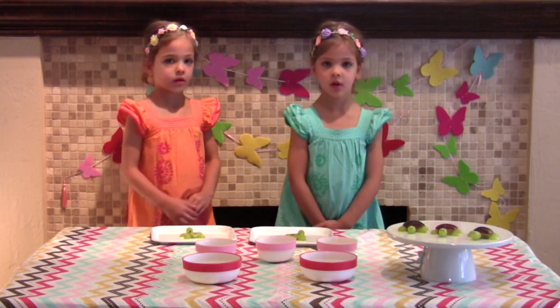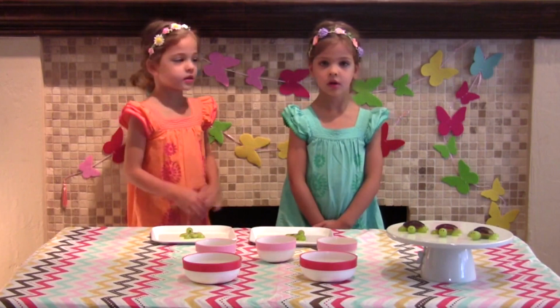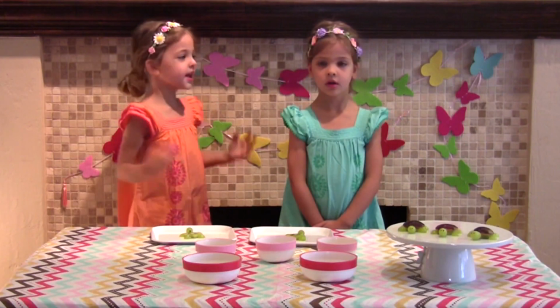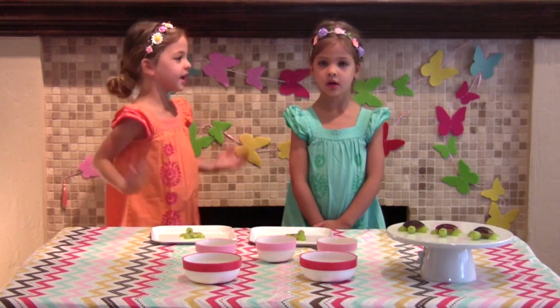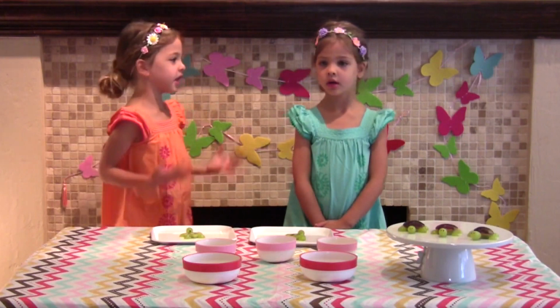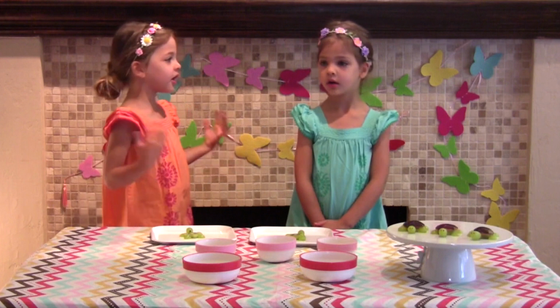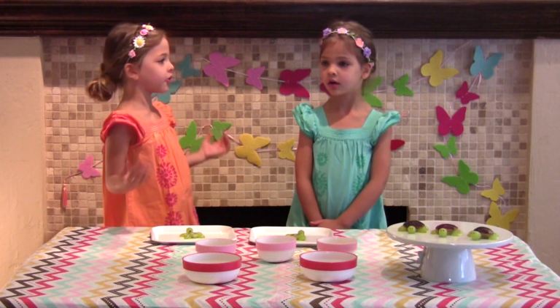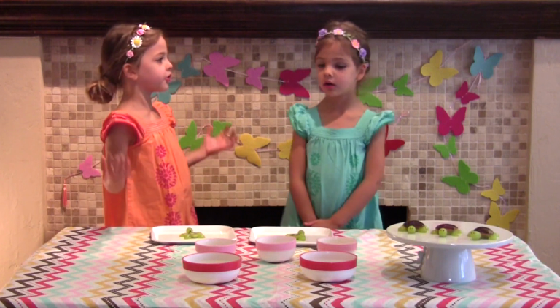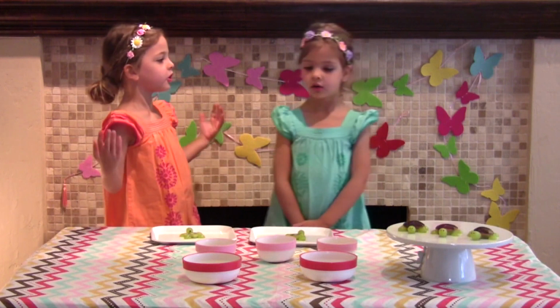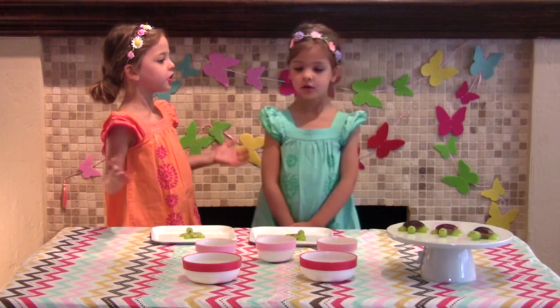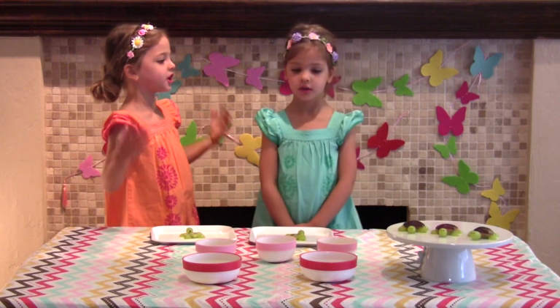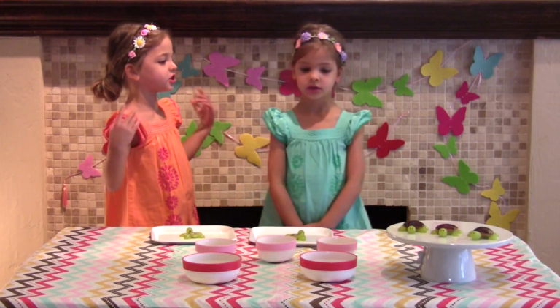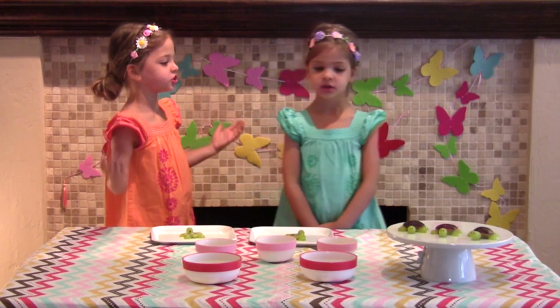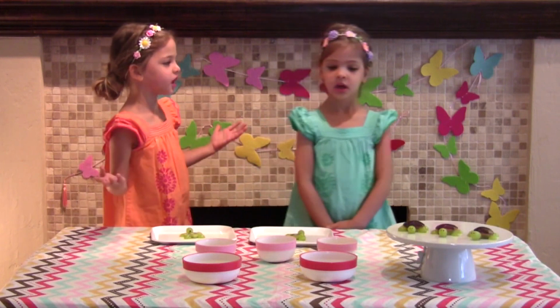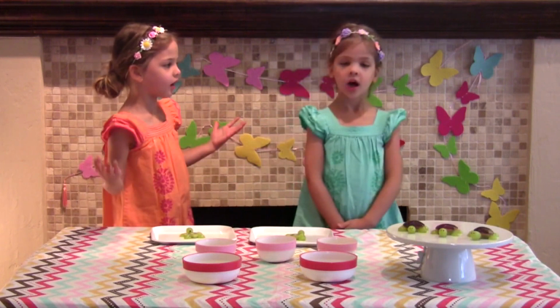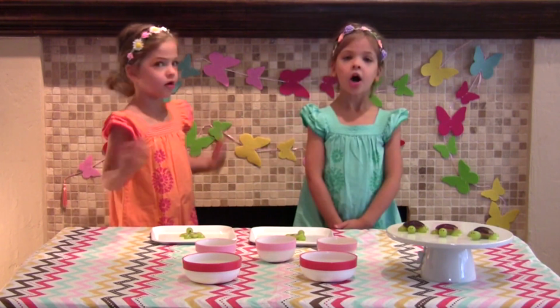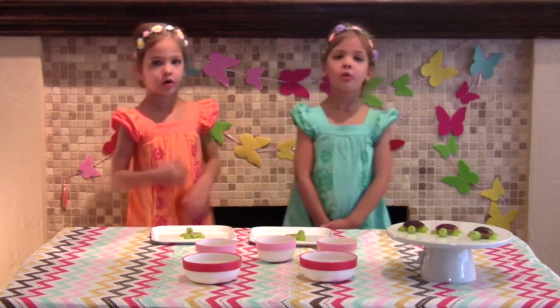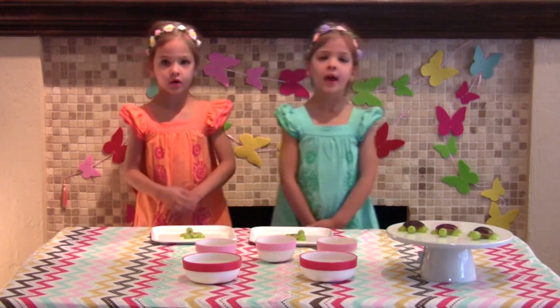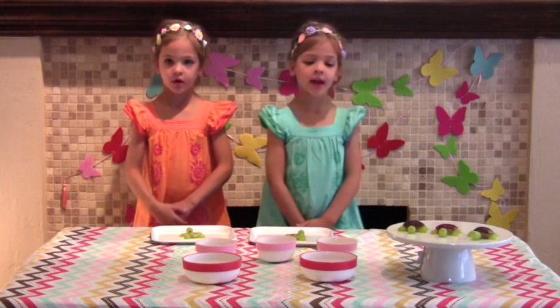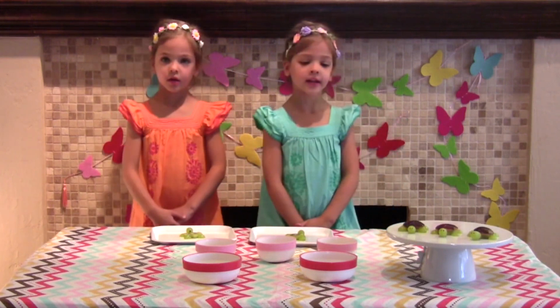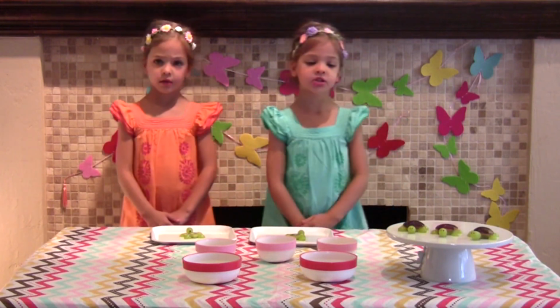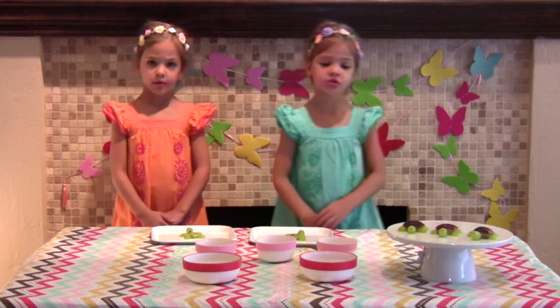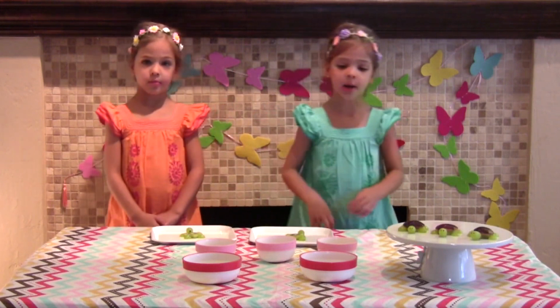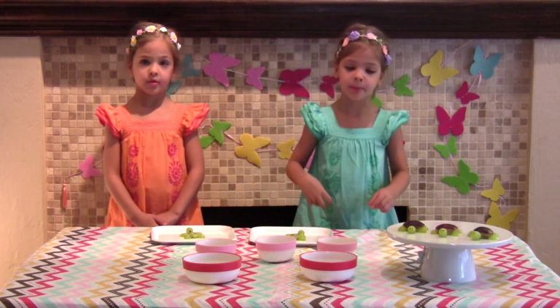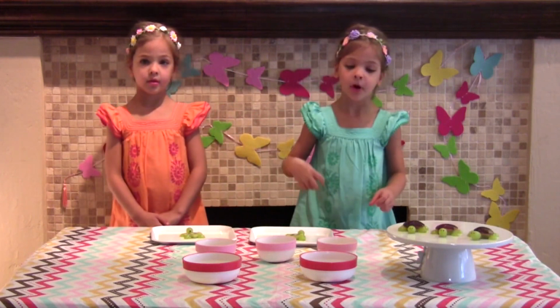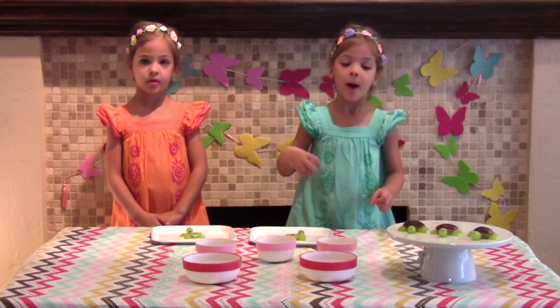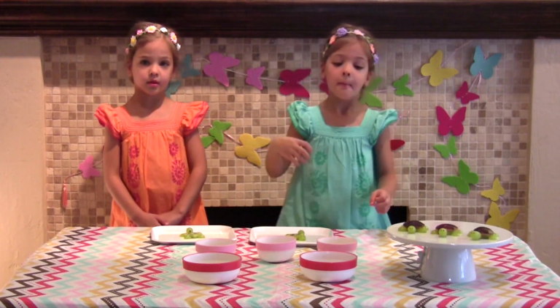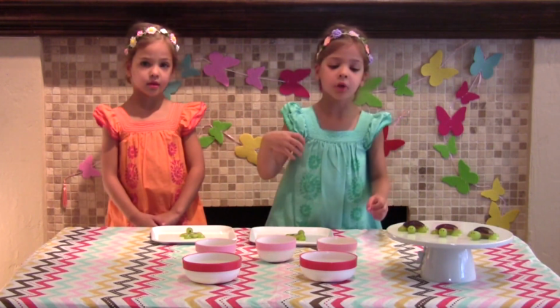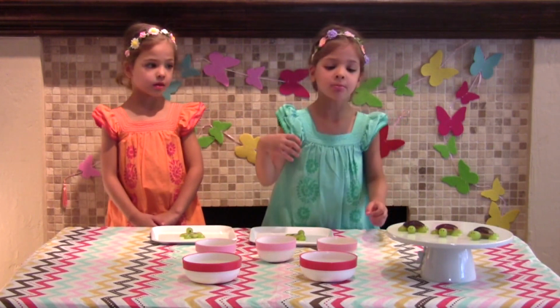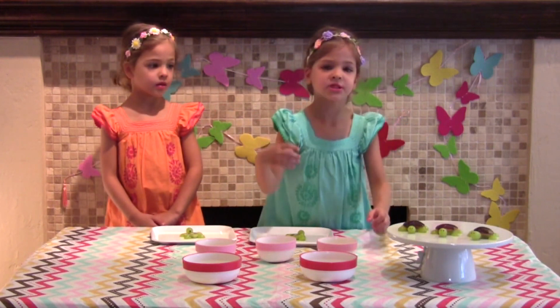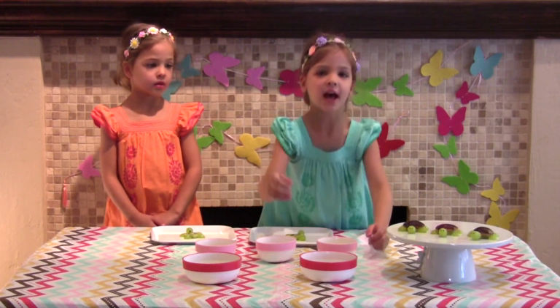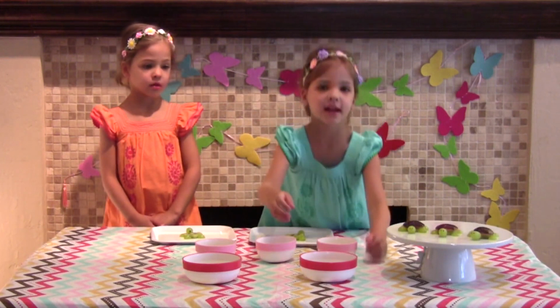Leah, I think your turtle needs a shell. Okay, let's grab plum slices.